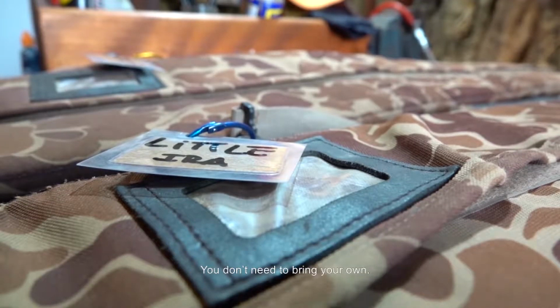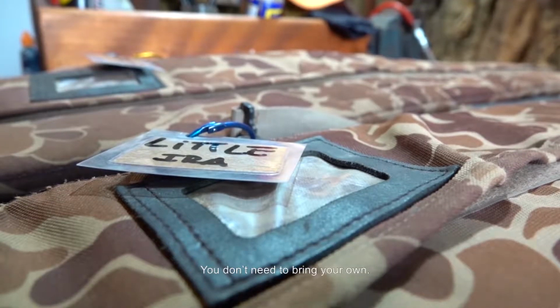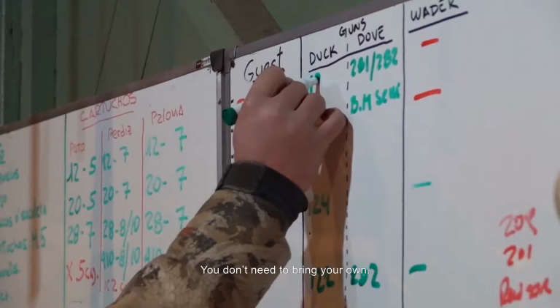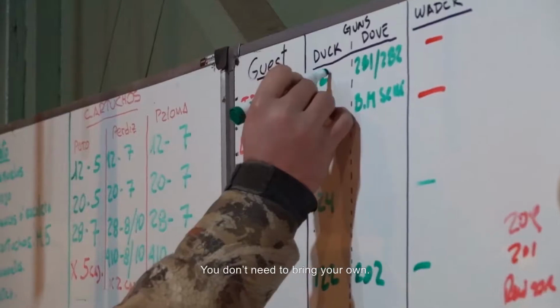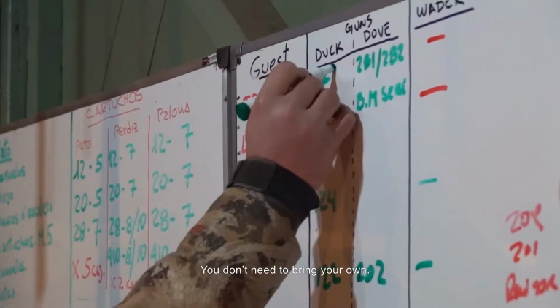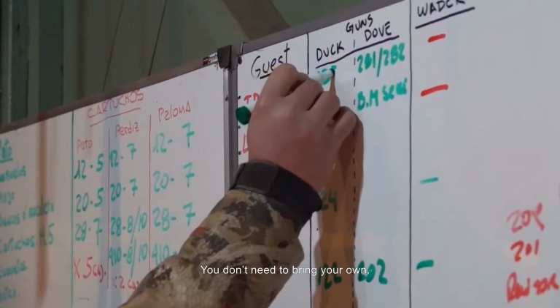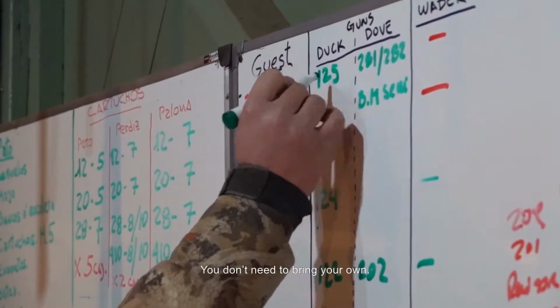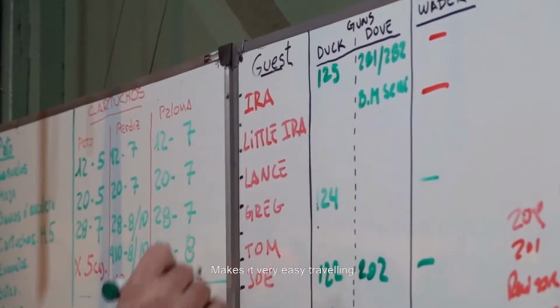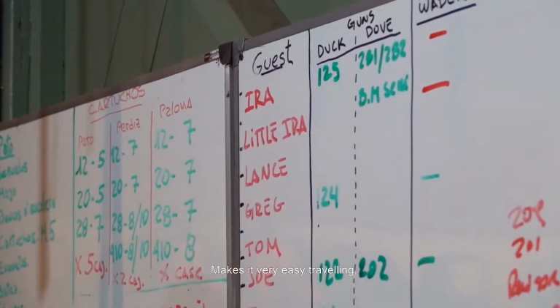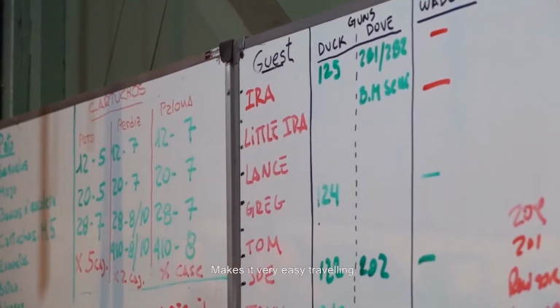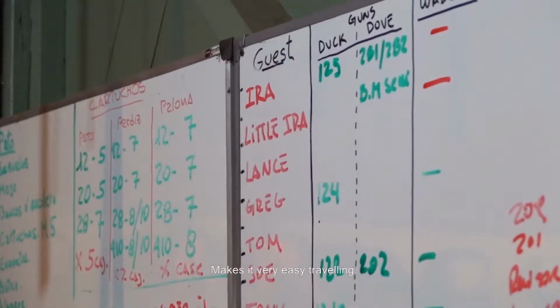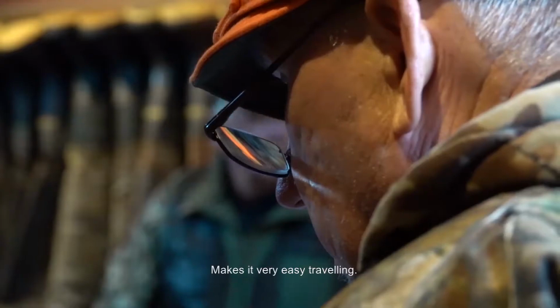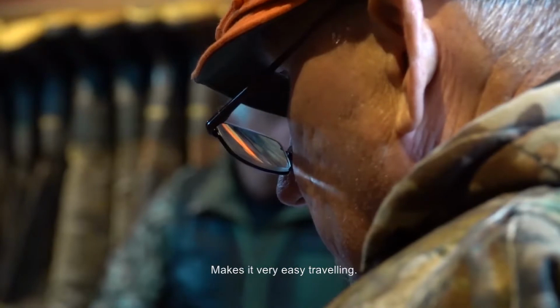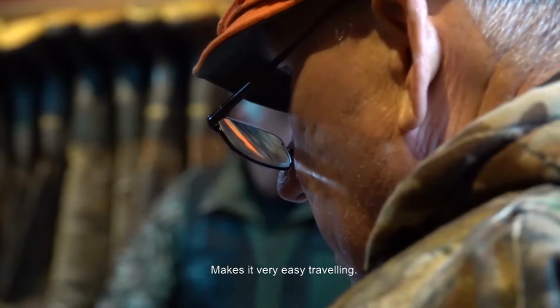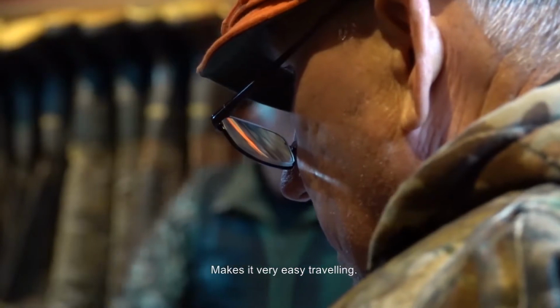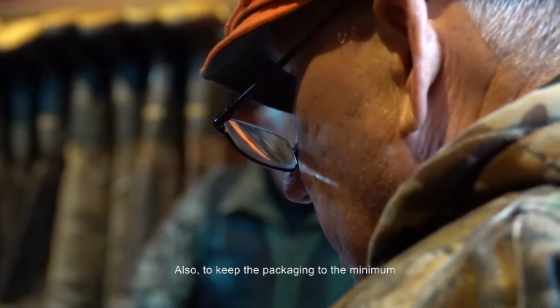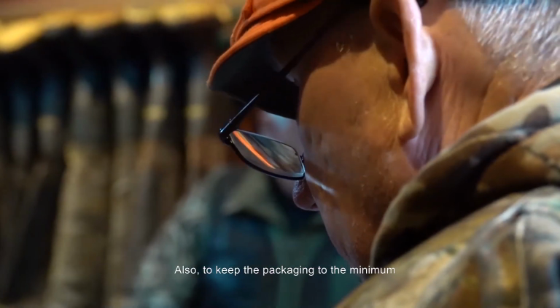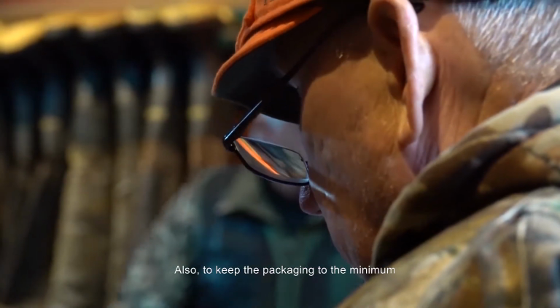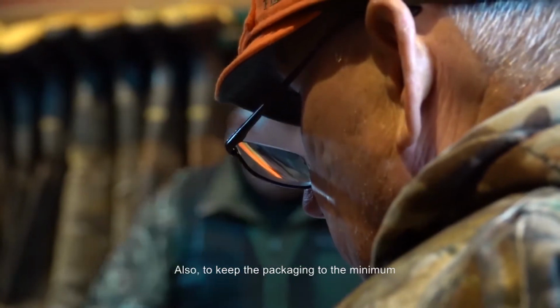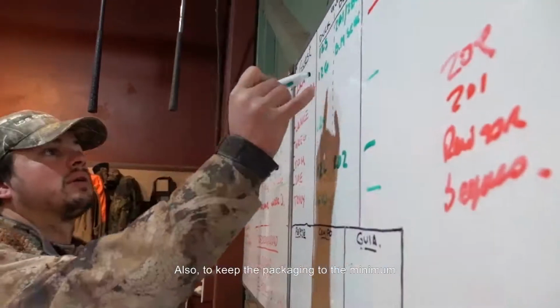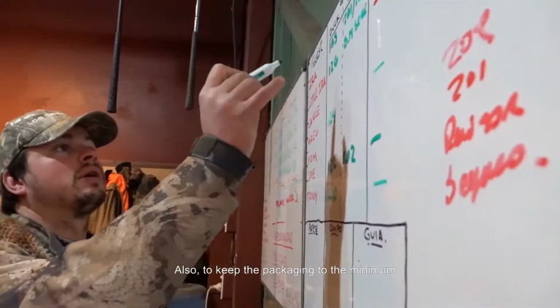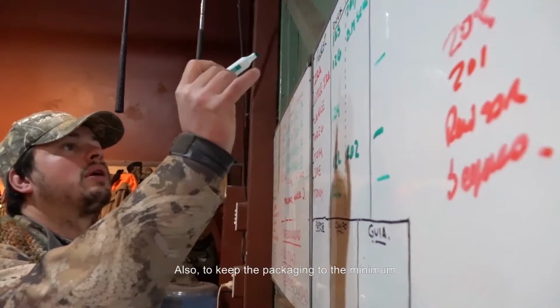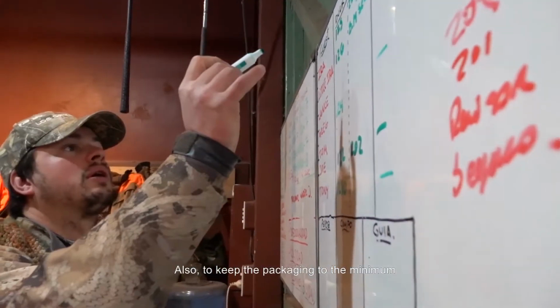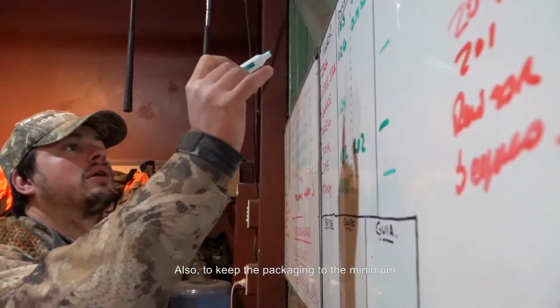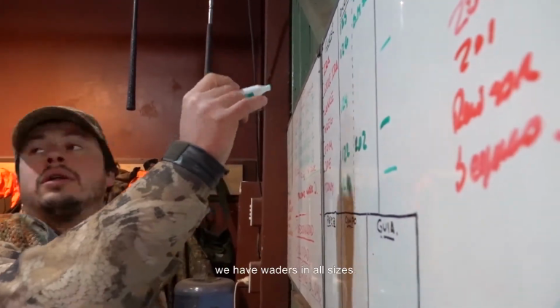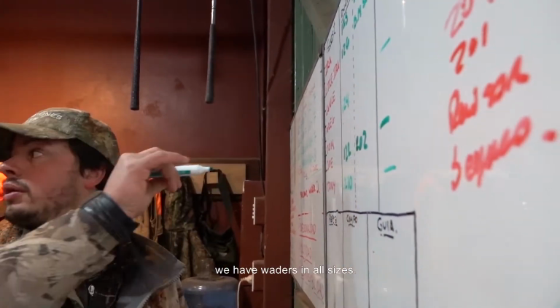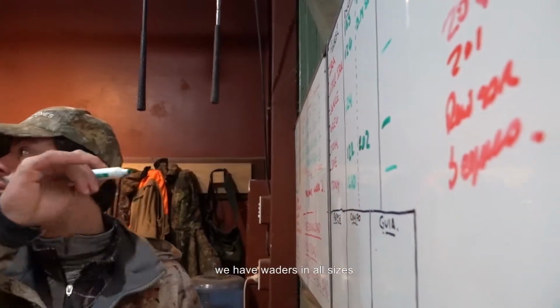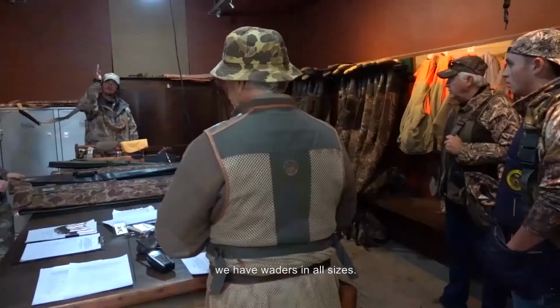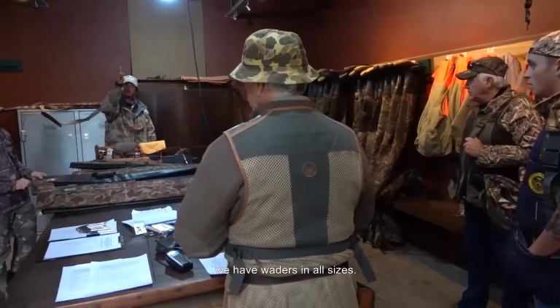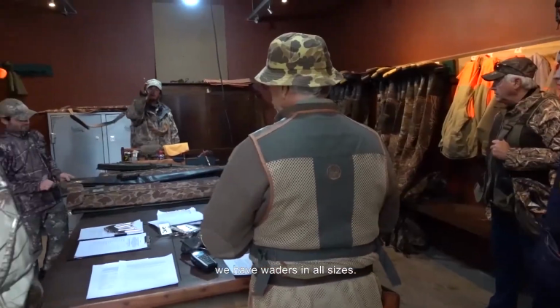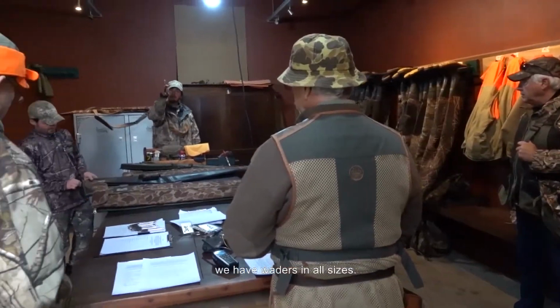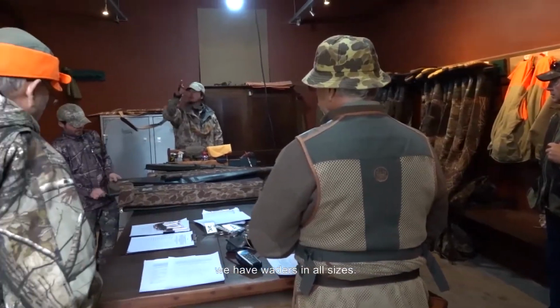You don't need to bring your own, which makes it very easy traveling. Also, to keep packing to a minimum, we have waders in all sizes.